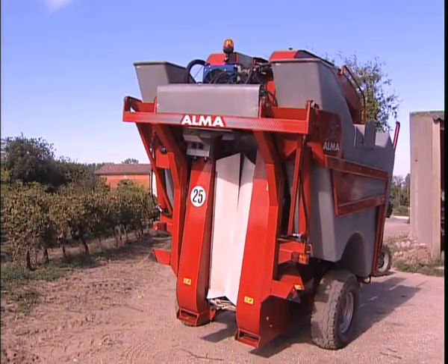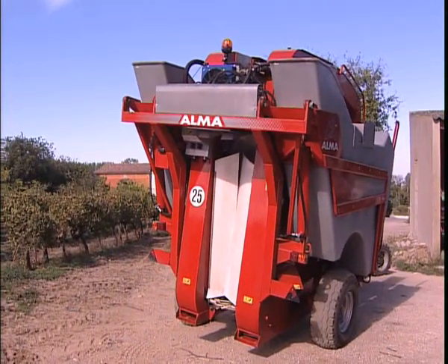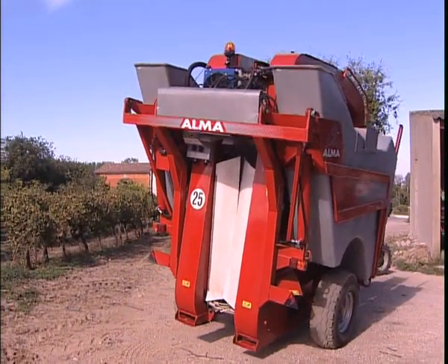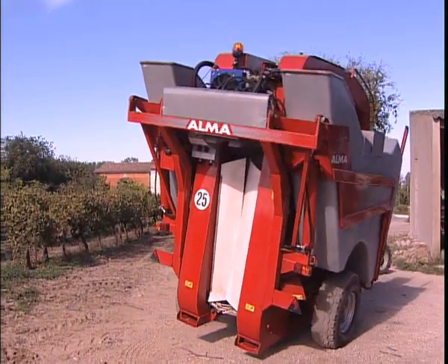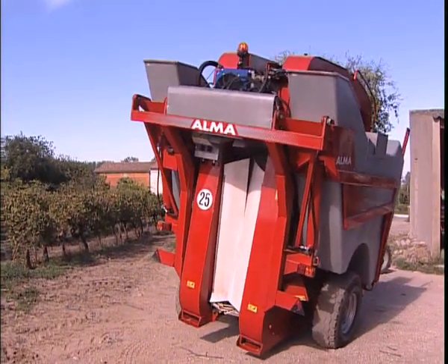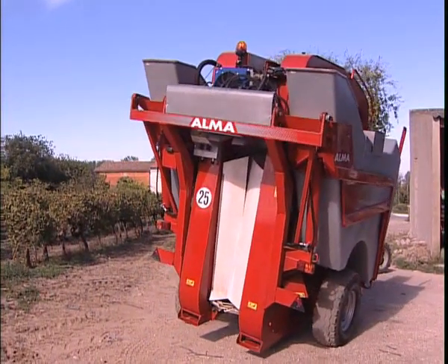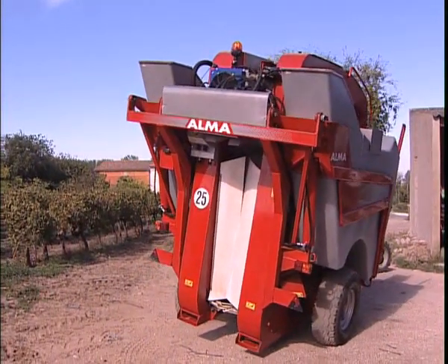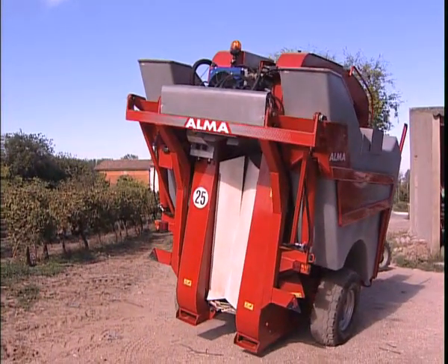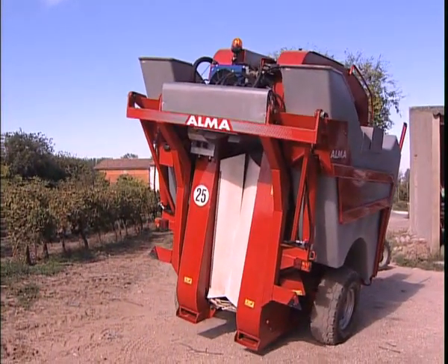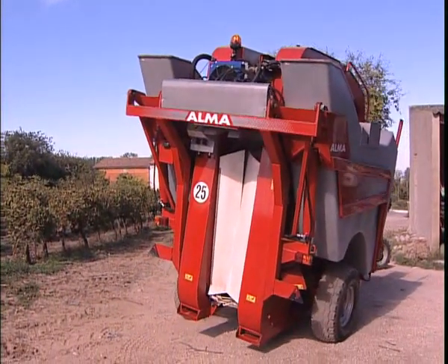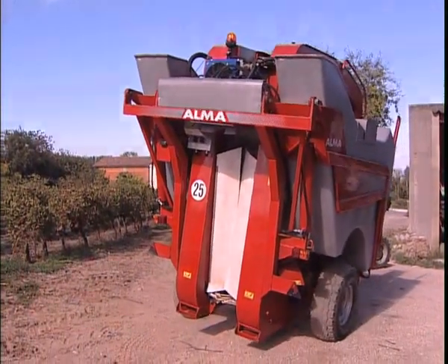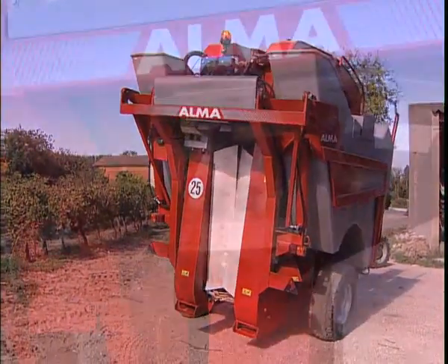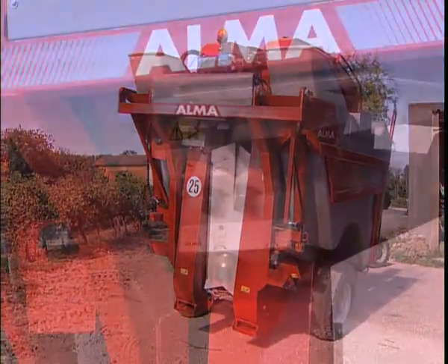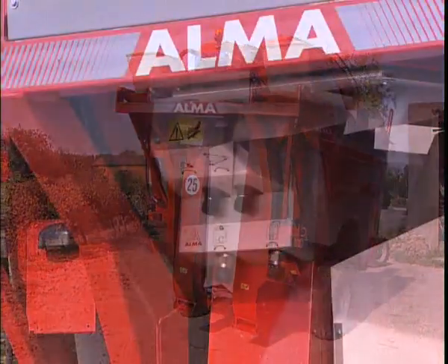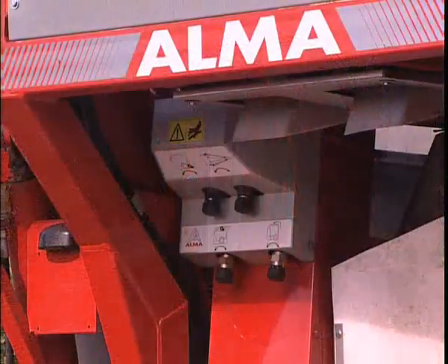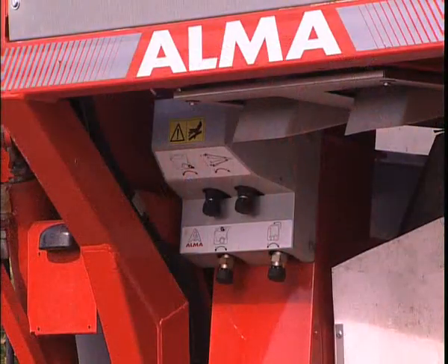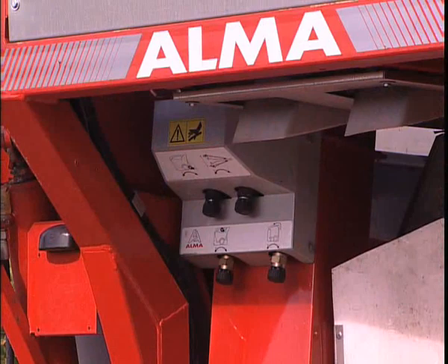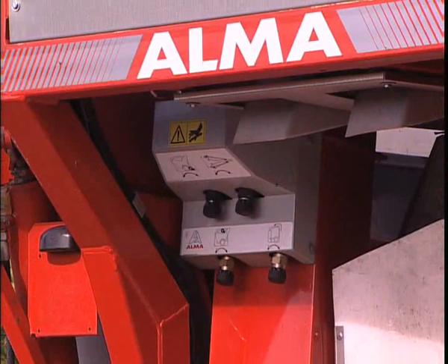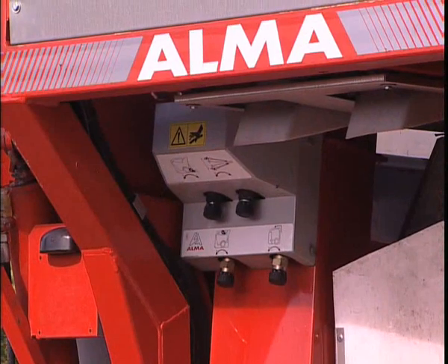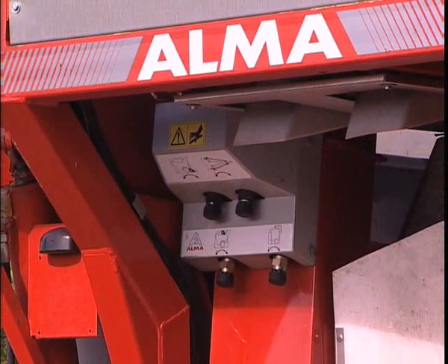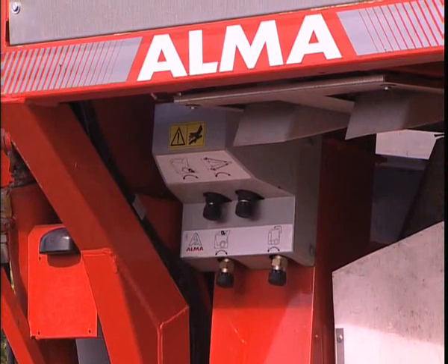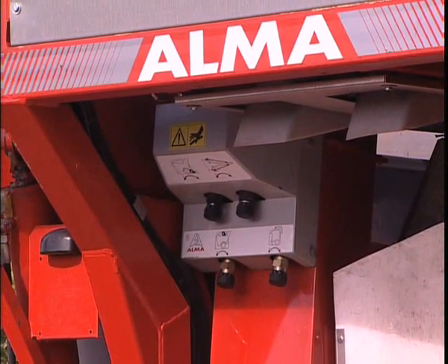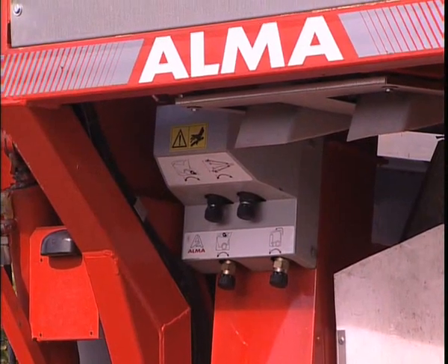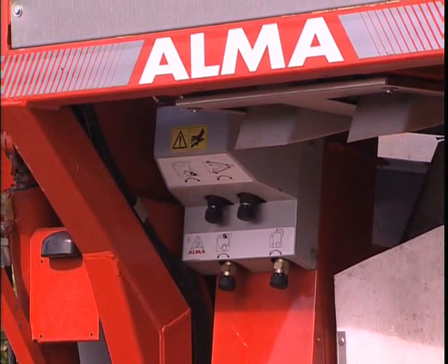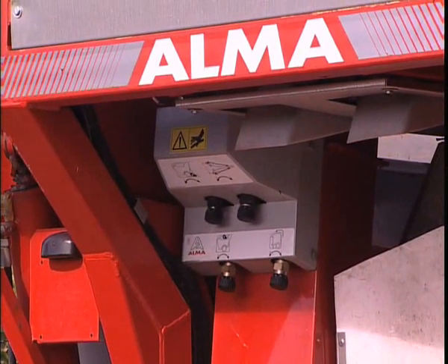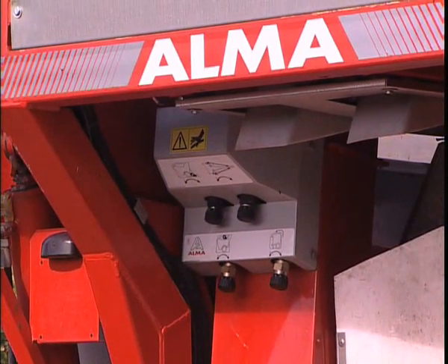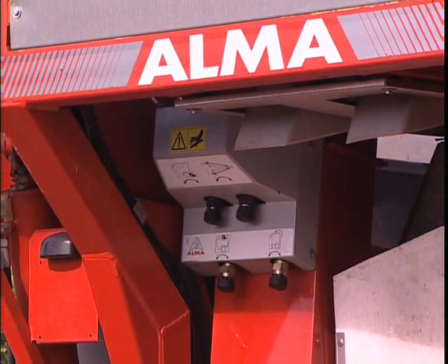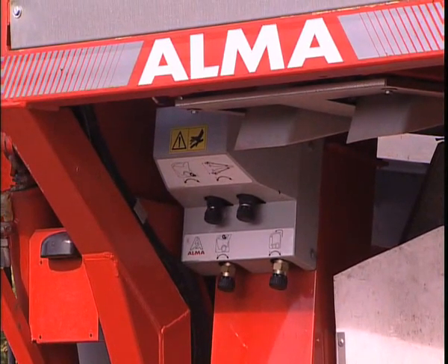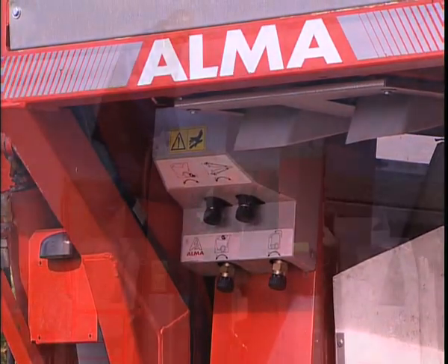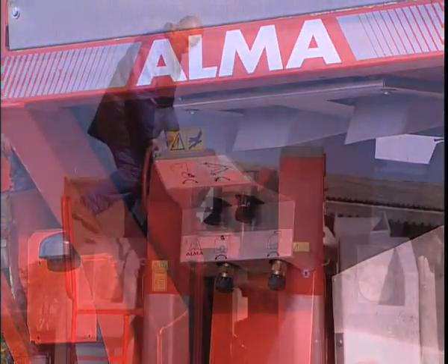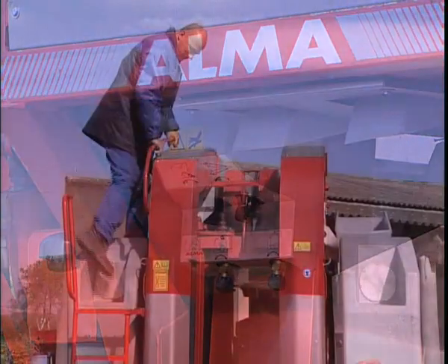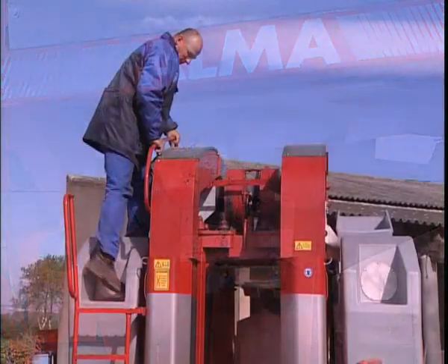The back of the harvester provides access to the controls for the conveyors, shaking arms and lower and upper blowers.